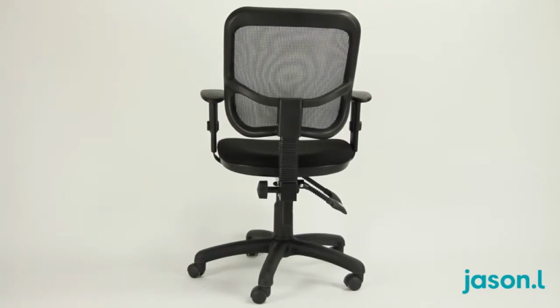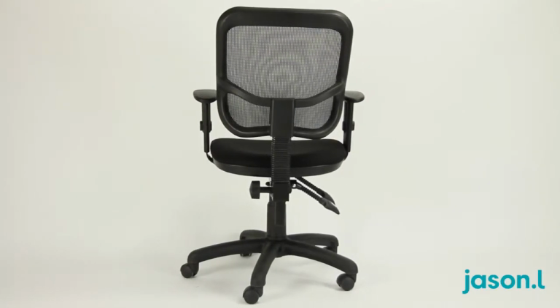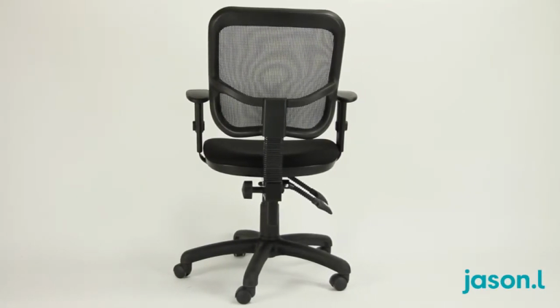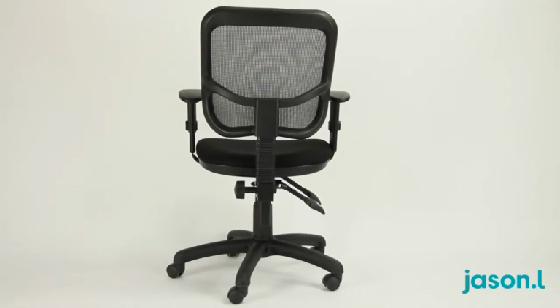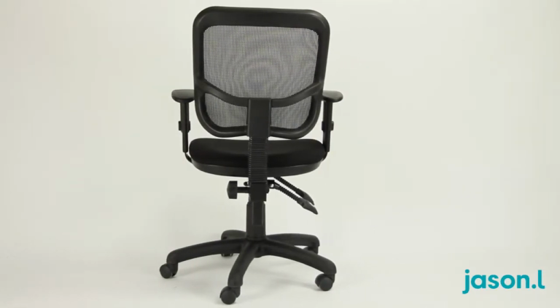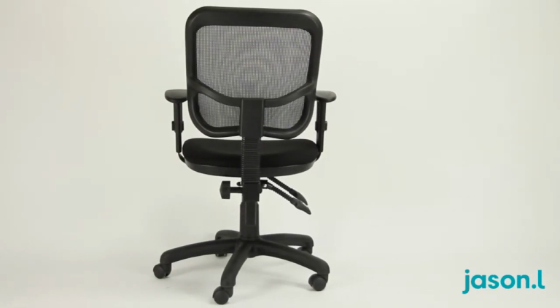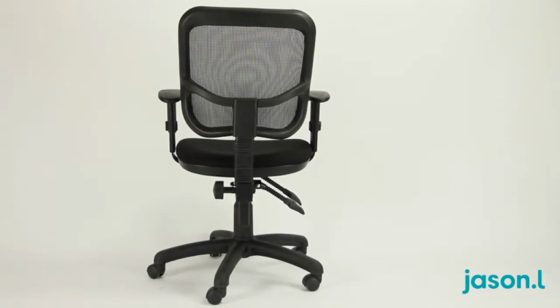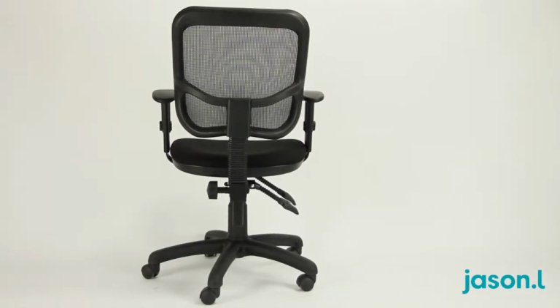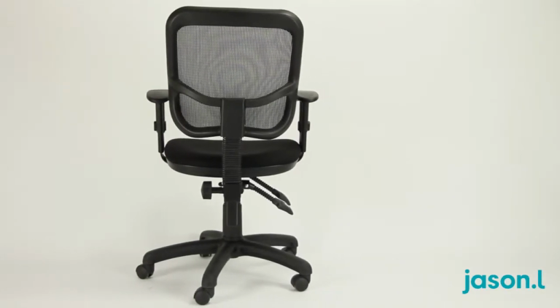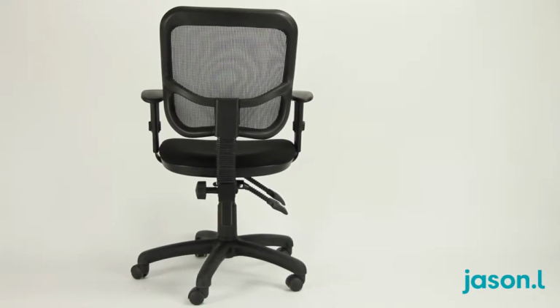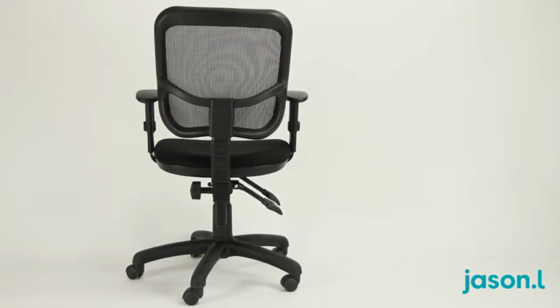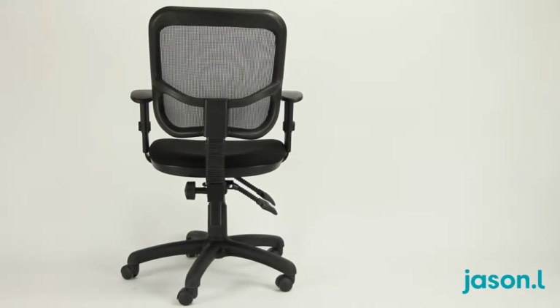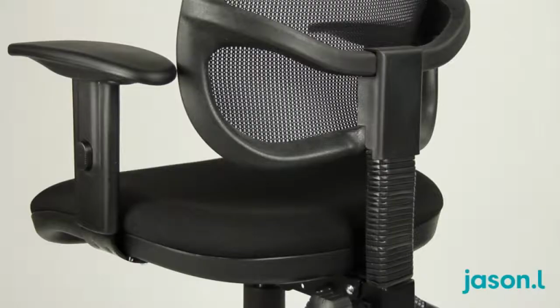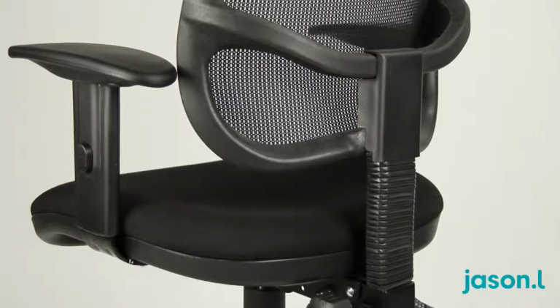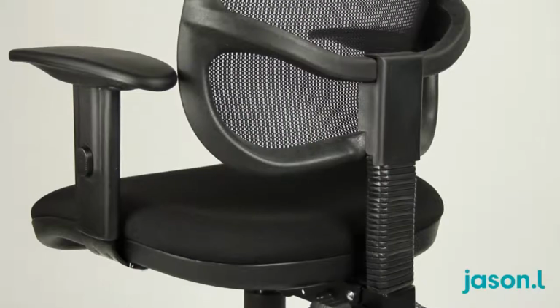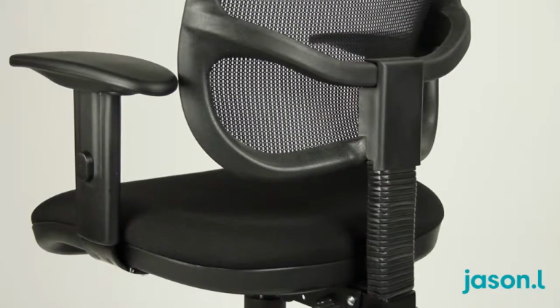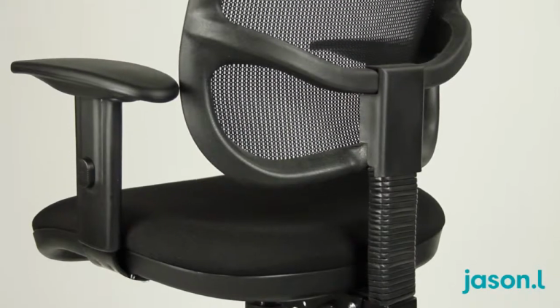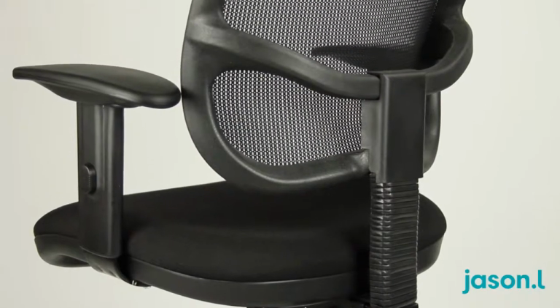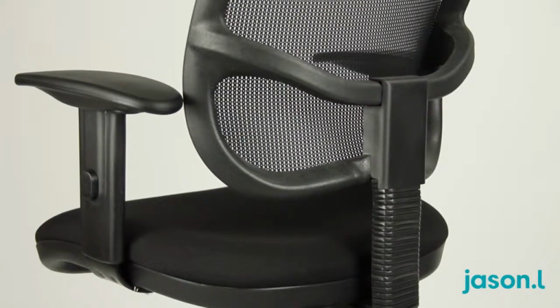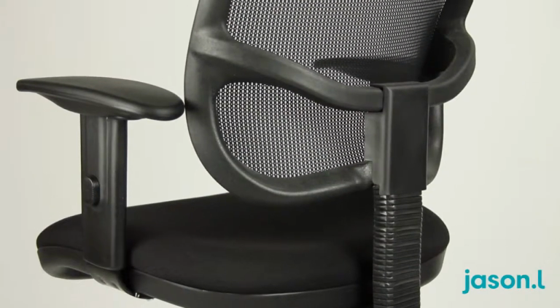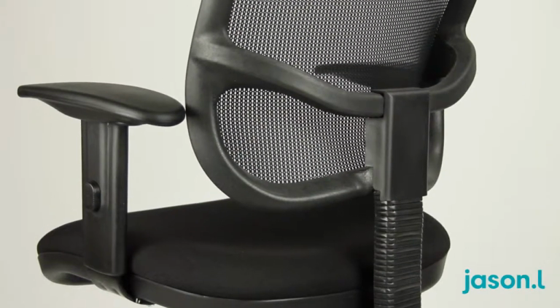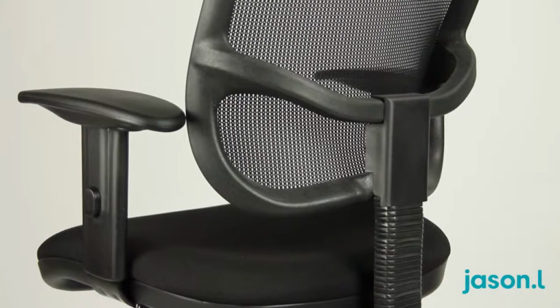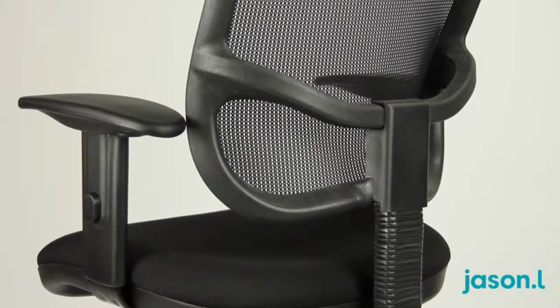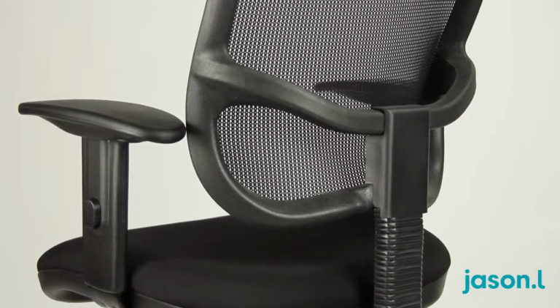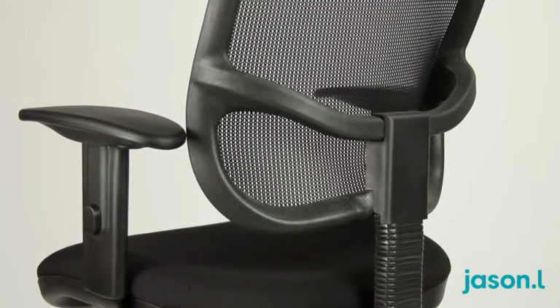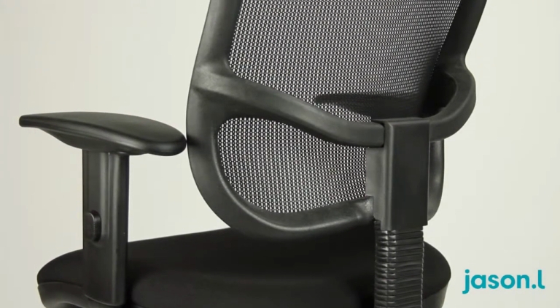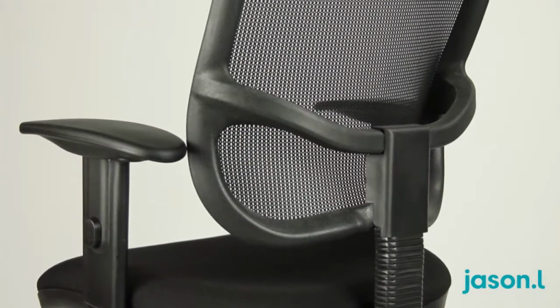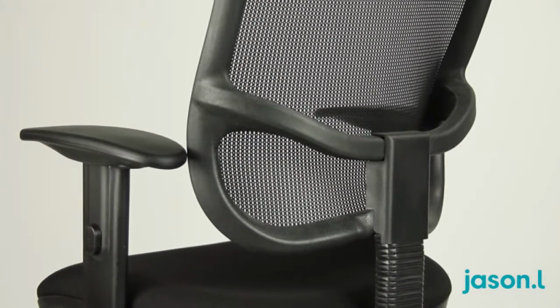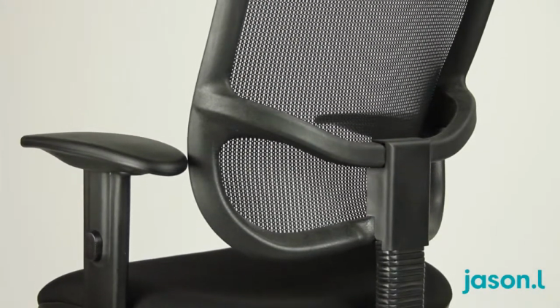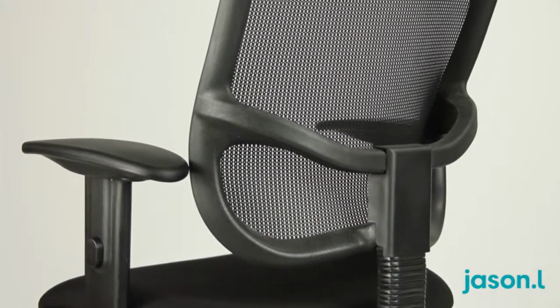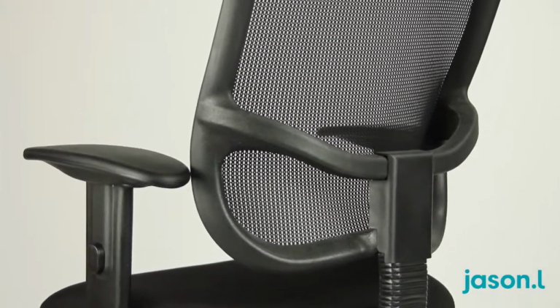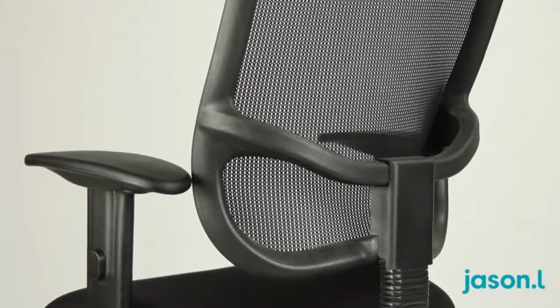Complete with a 5 year warranty, the Hawk Mesh Chair from Jason L offers tremendous value and quality.